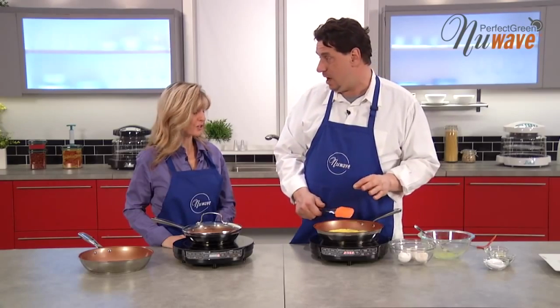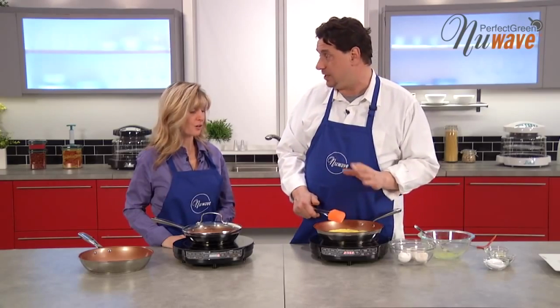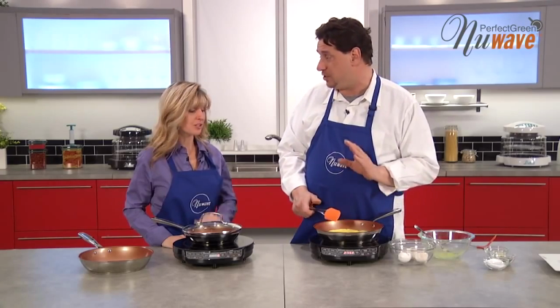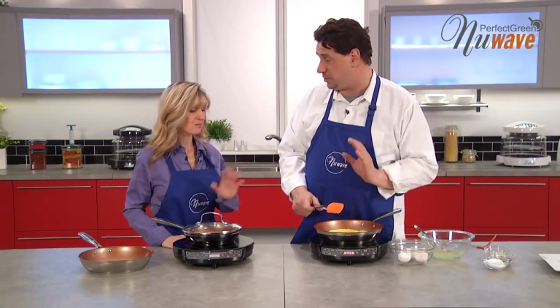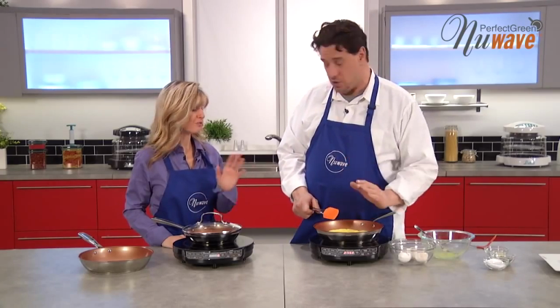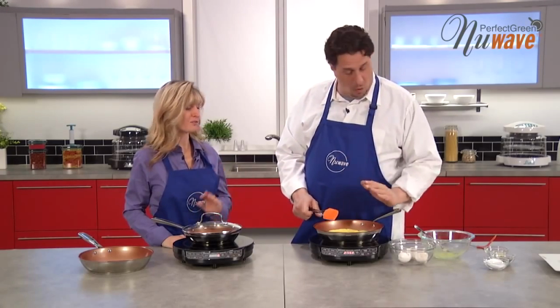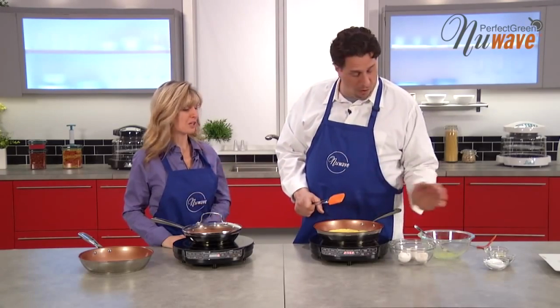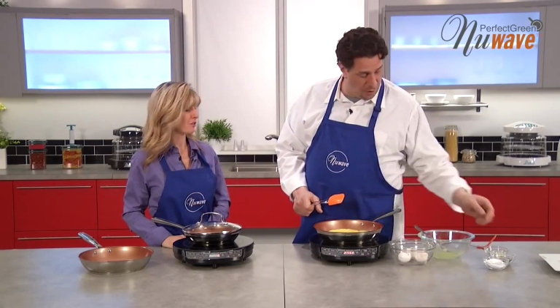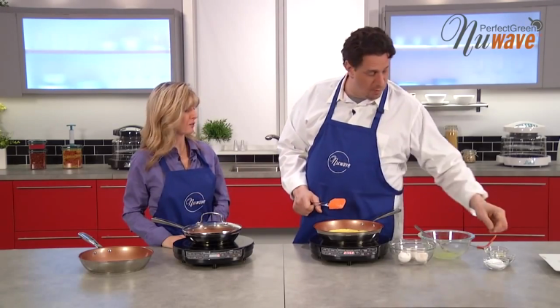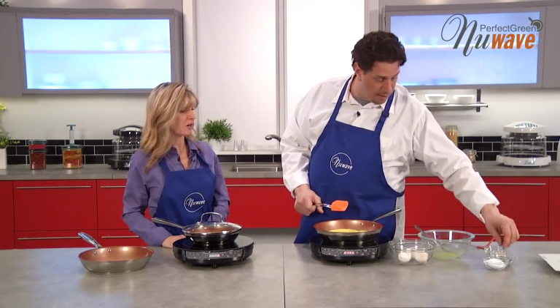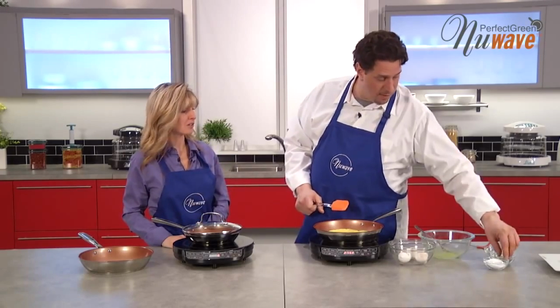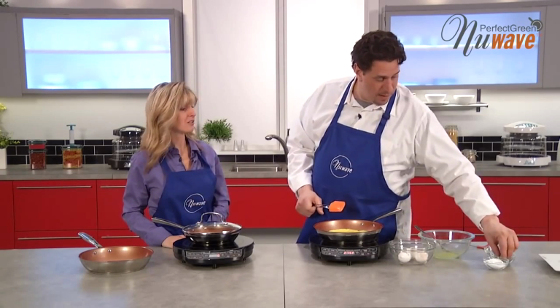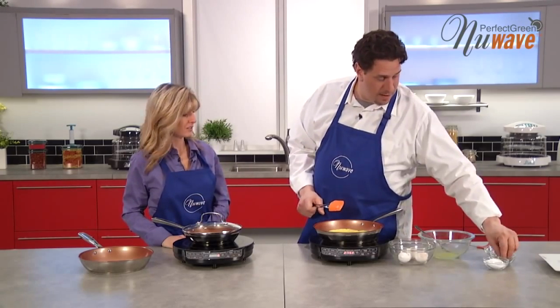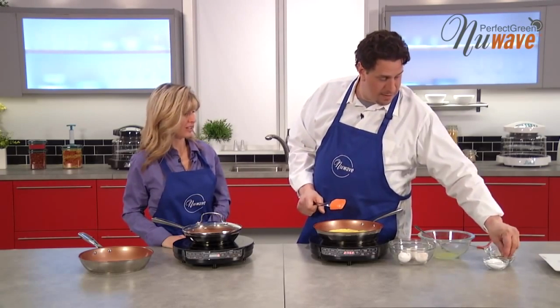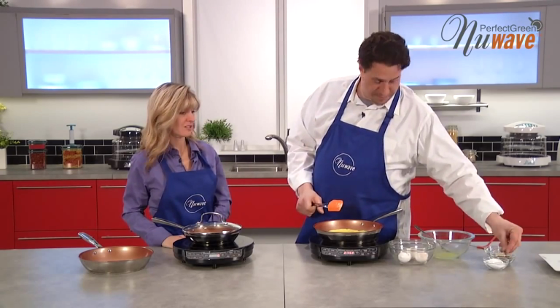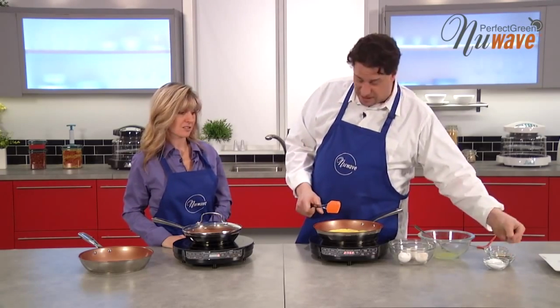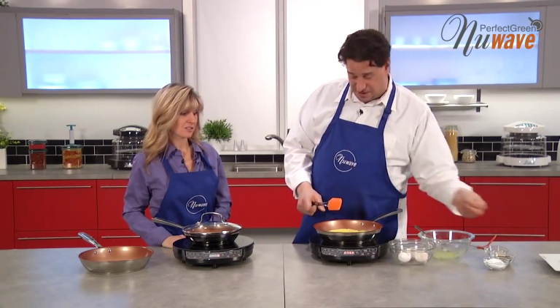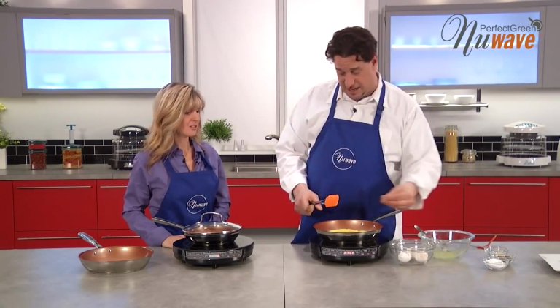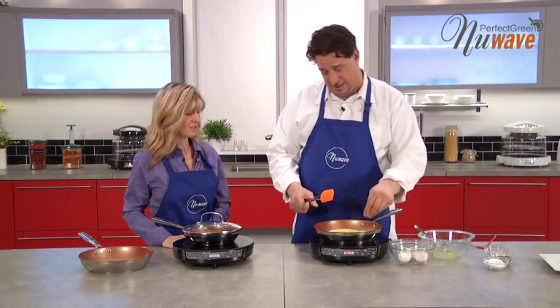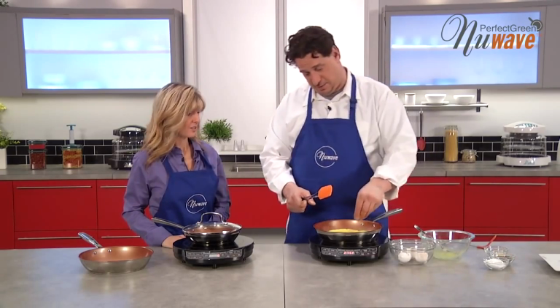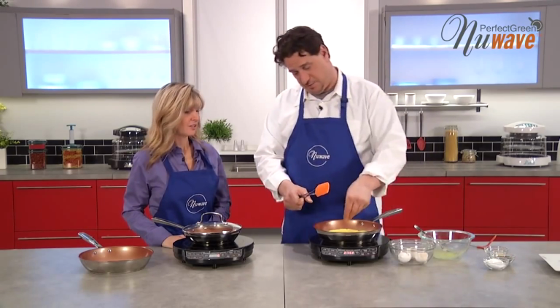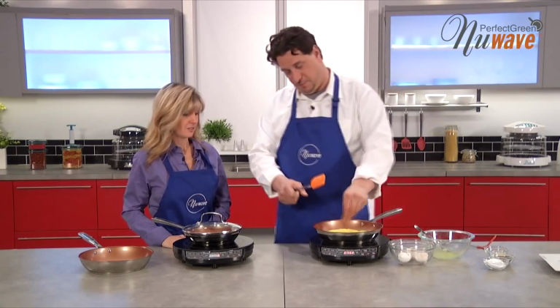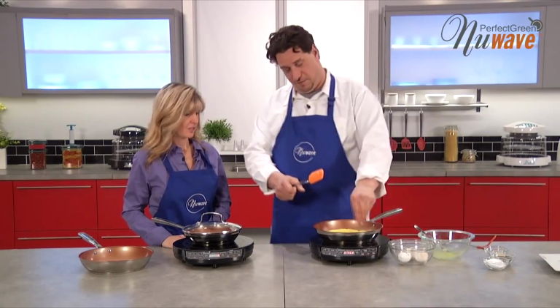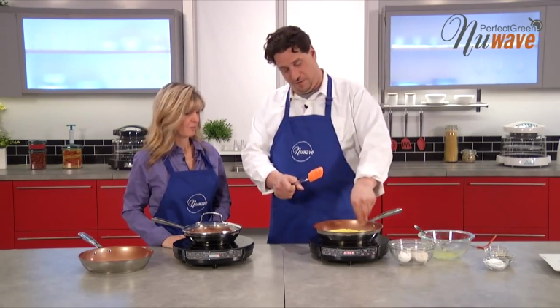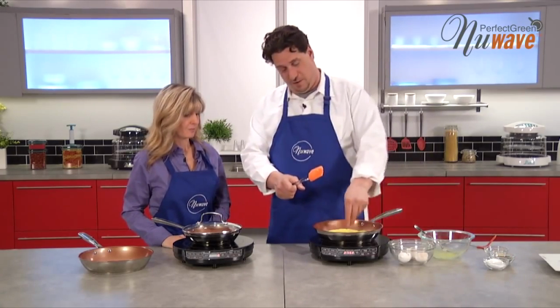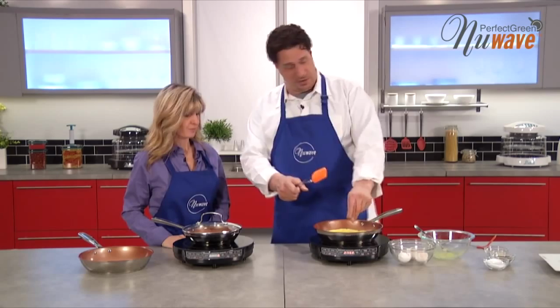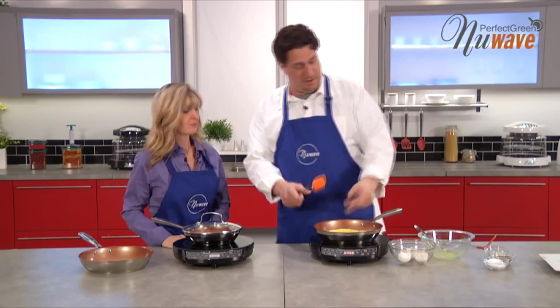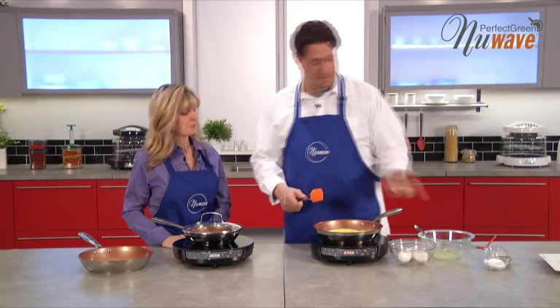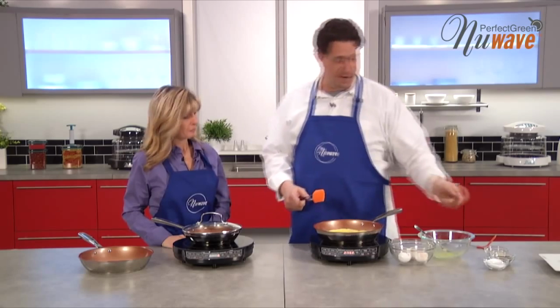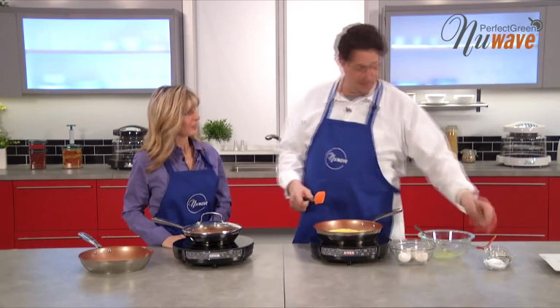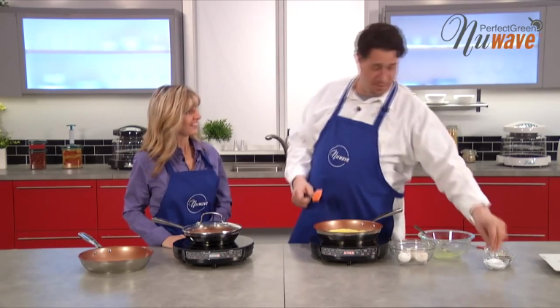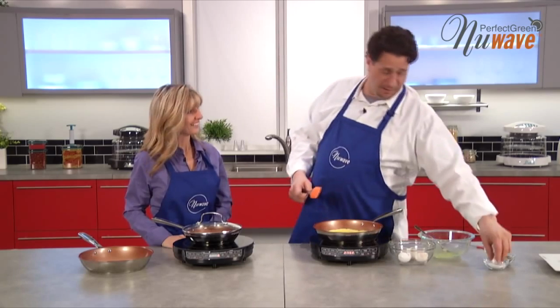No oil, no butter needed — yes, it's exactly that sort of non-stick performance. You know, I'm a chef, so I've got to have some butter.